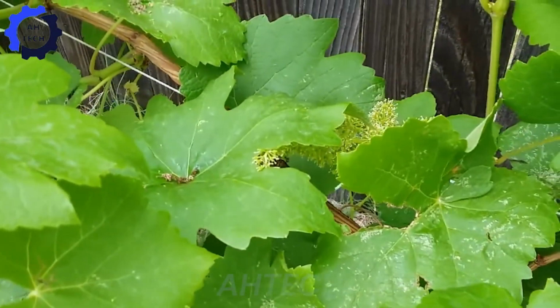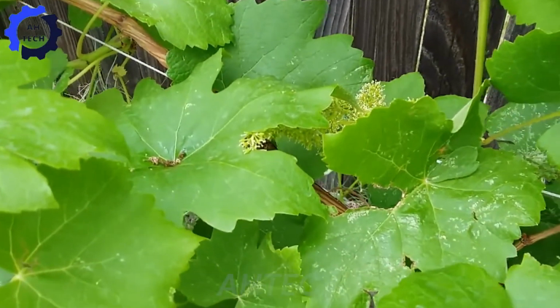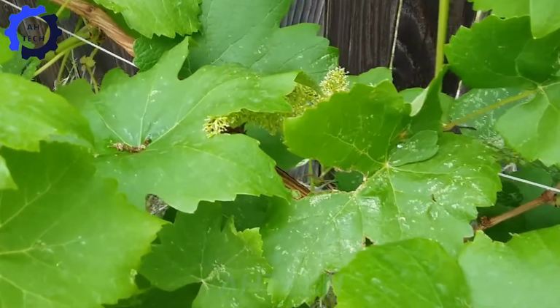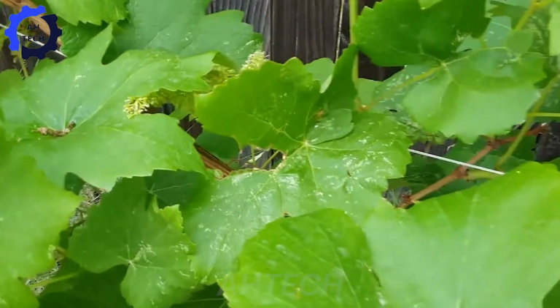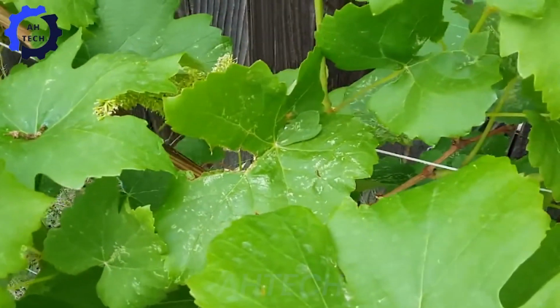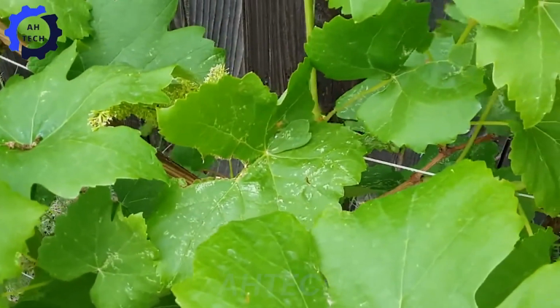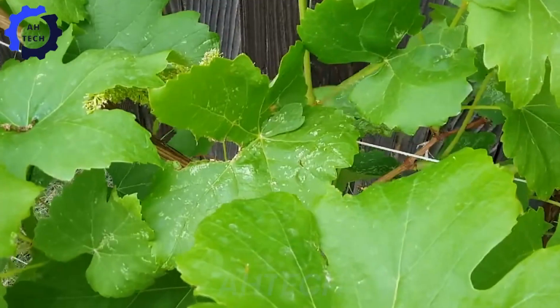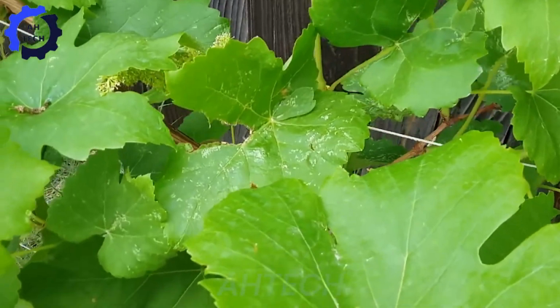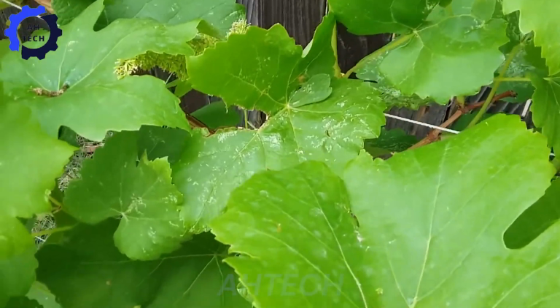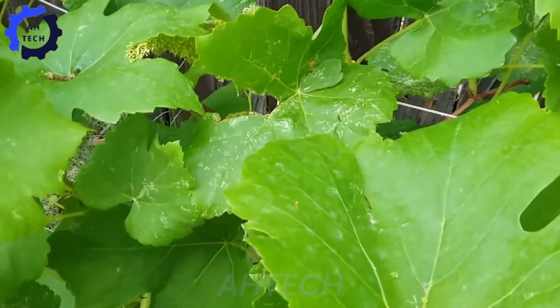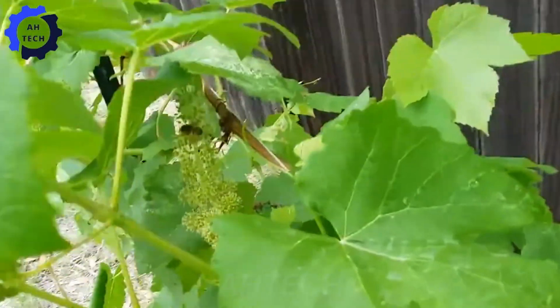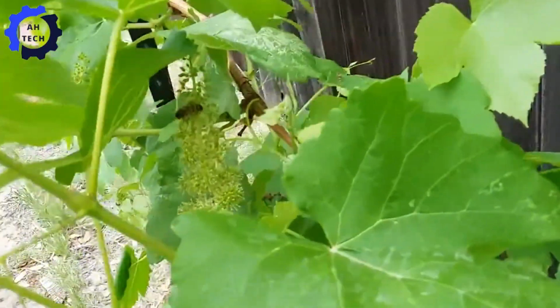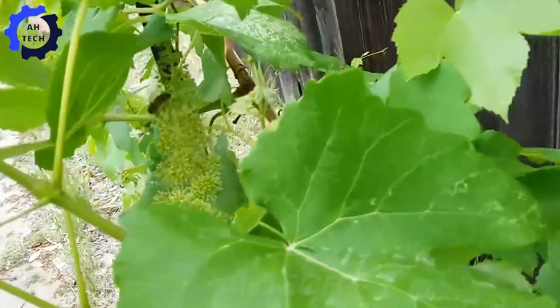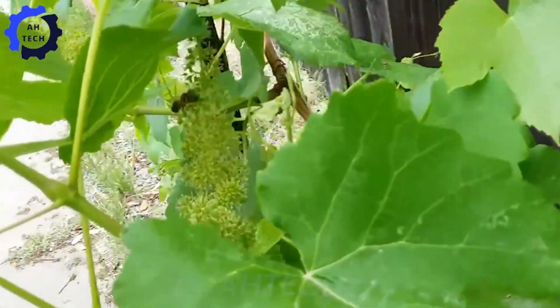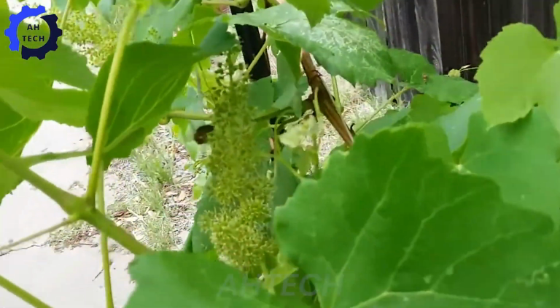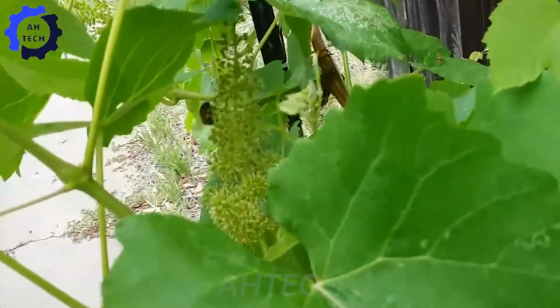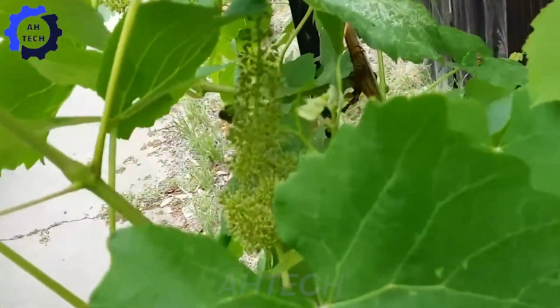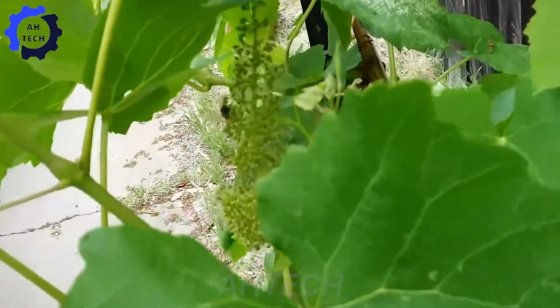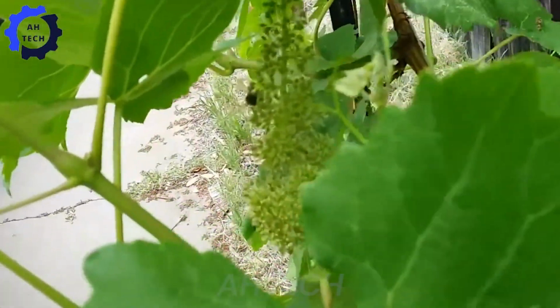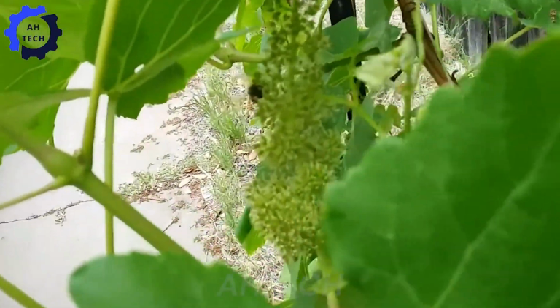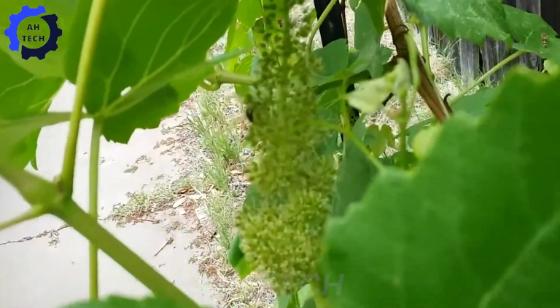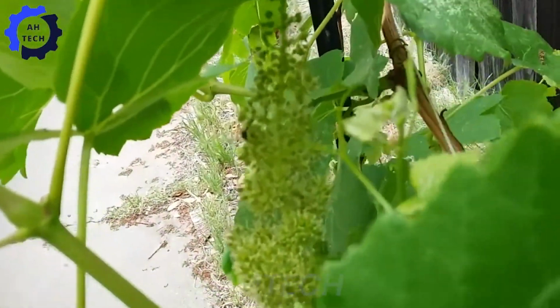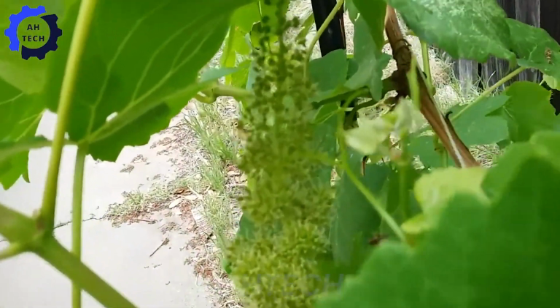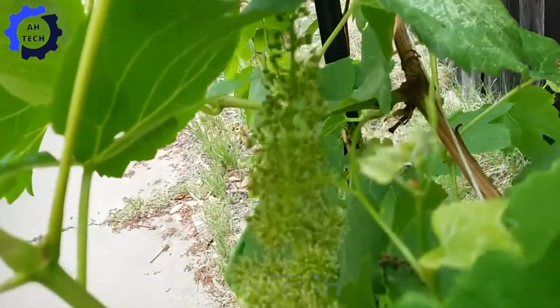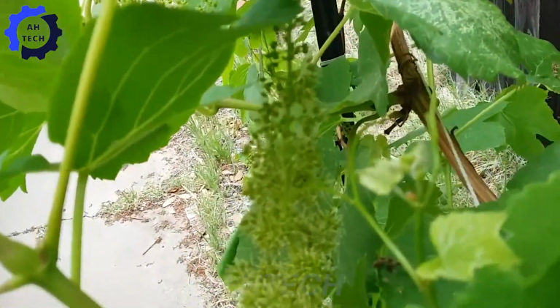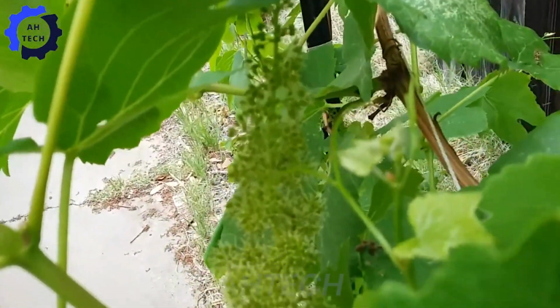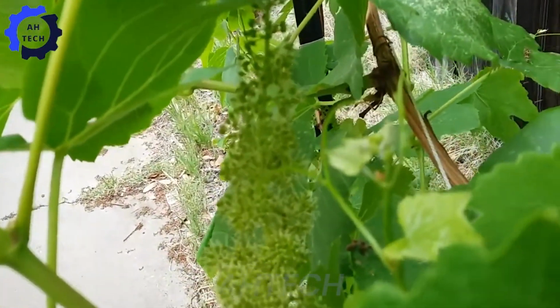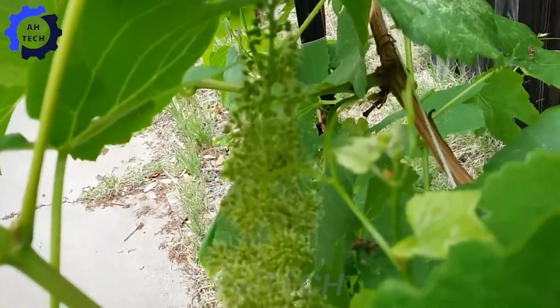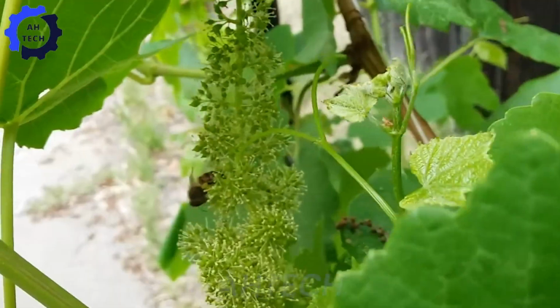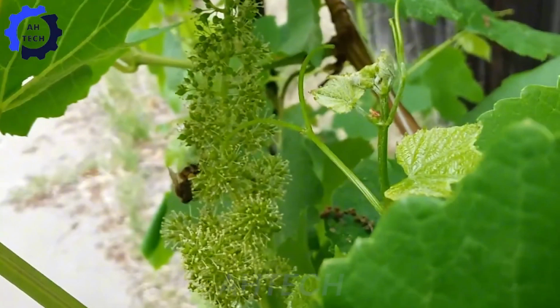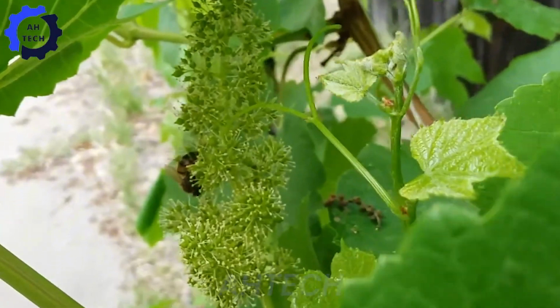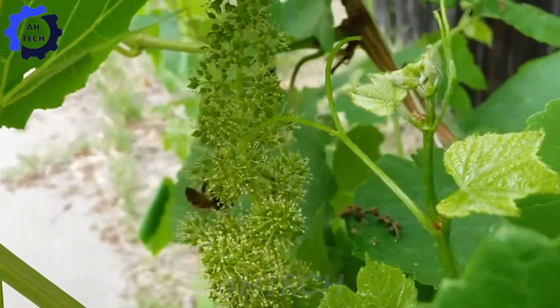Additionally, natural pollinators like bees assist in pollinating grape flowers, ensuring robust fruit production.